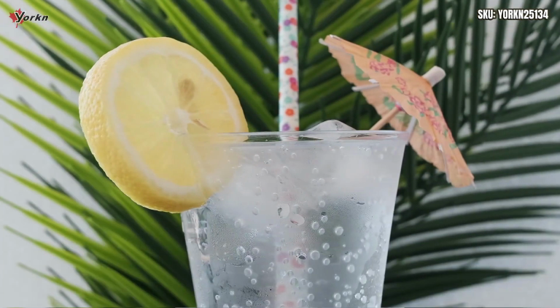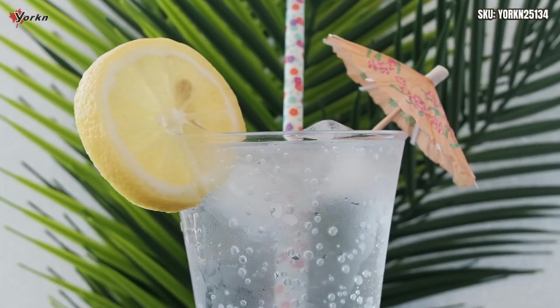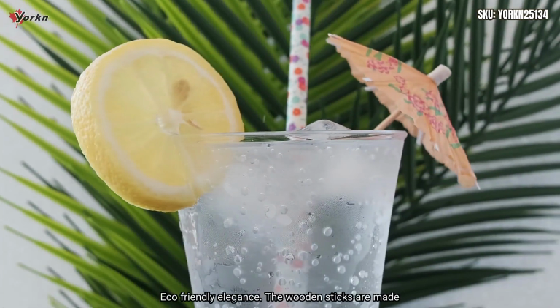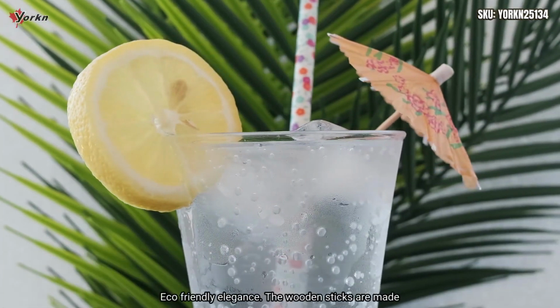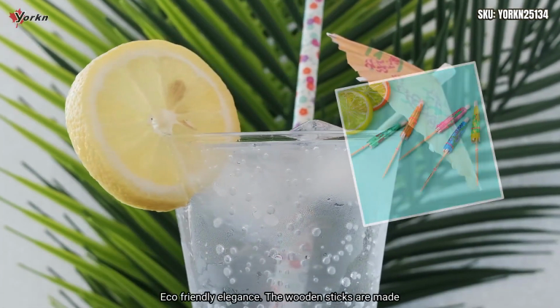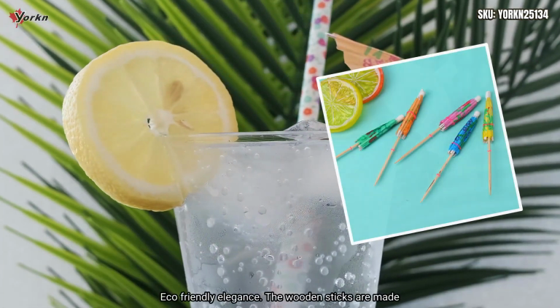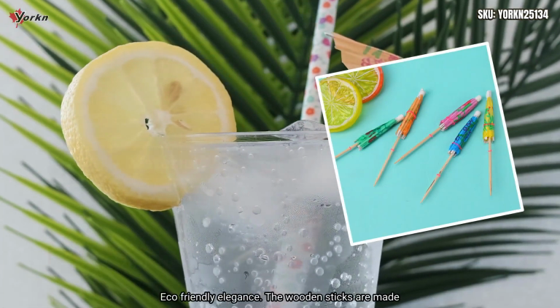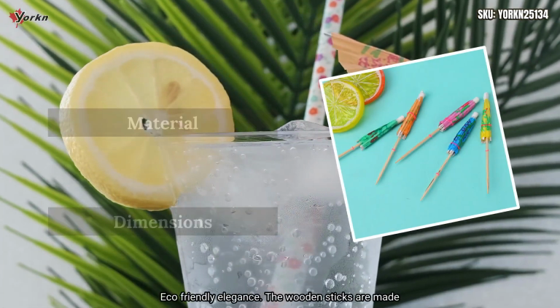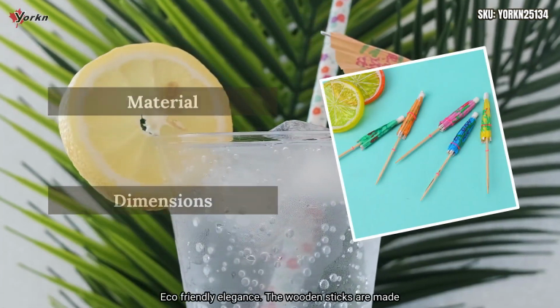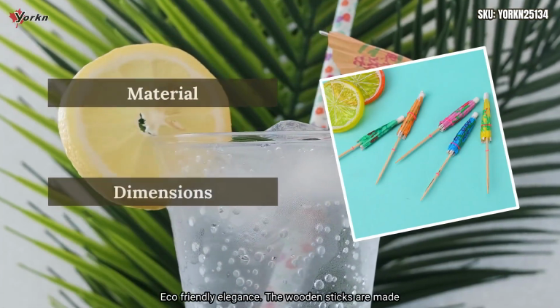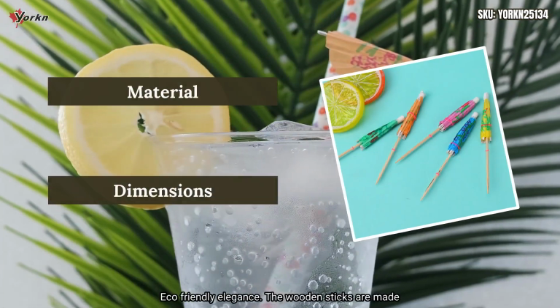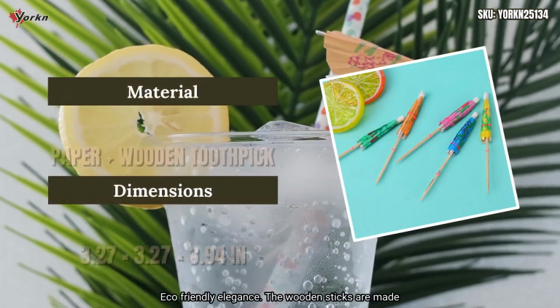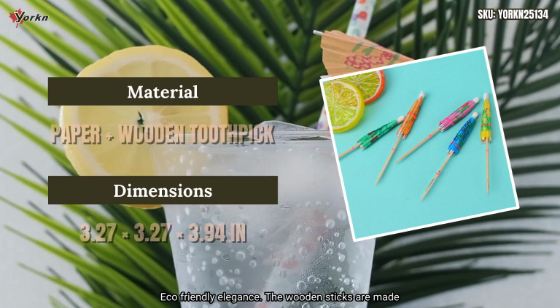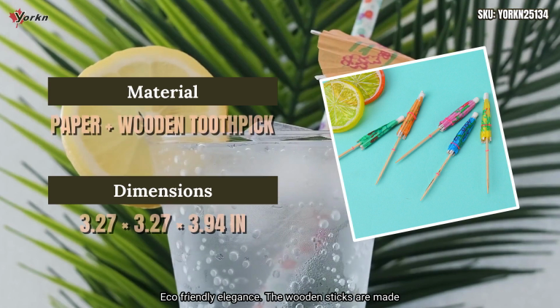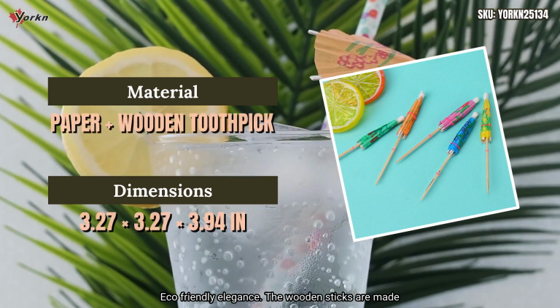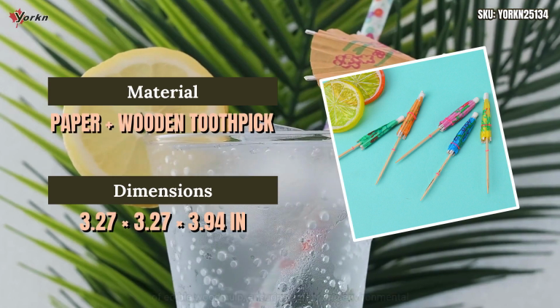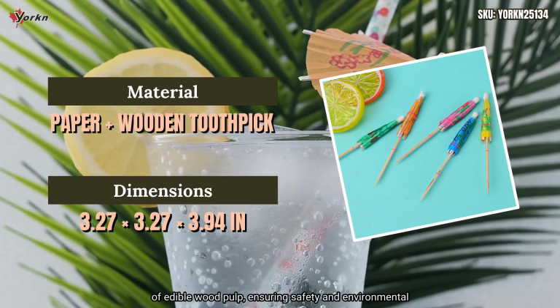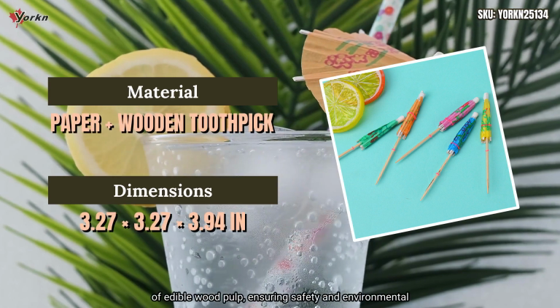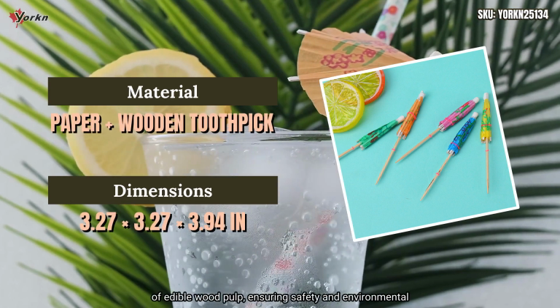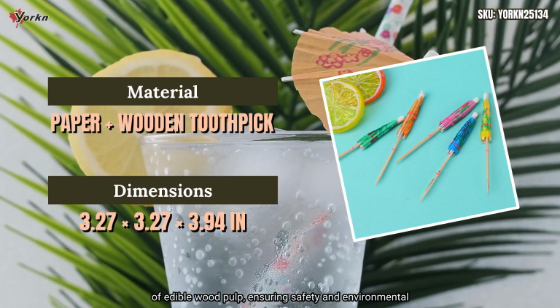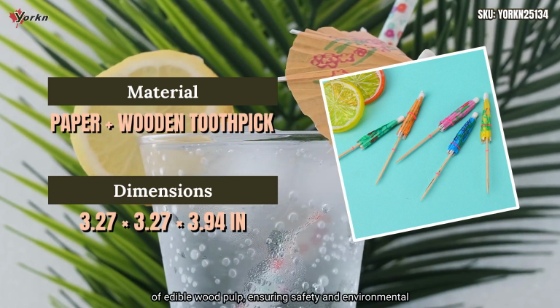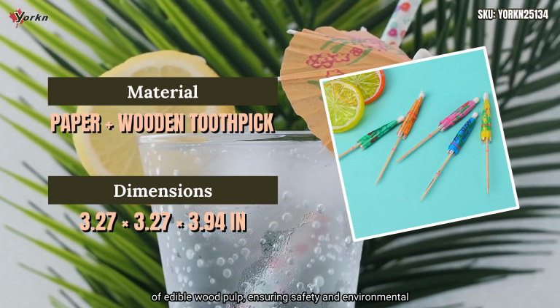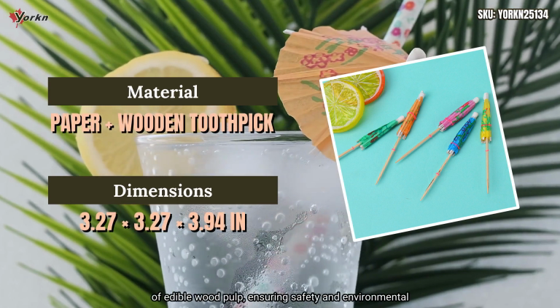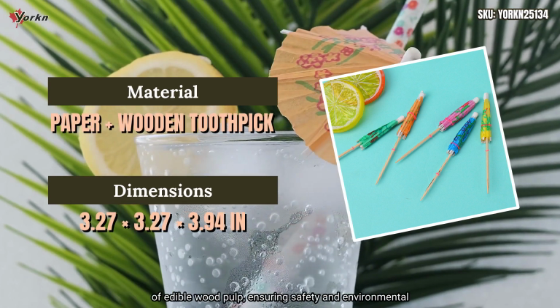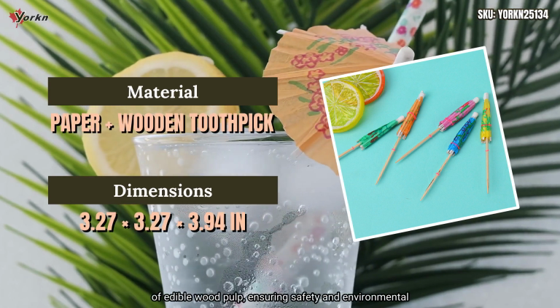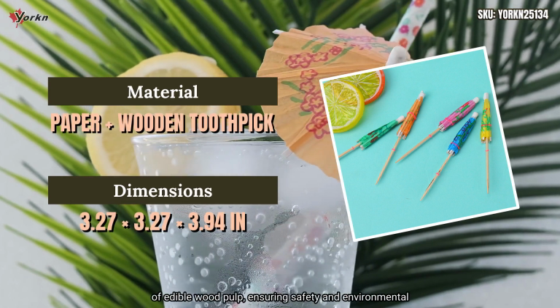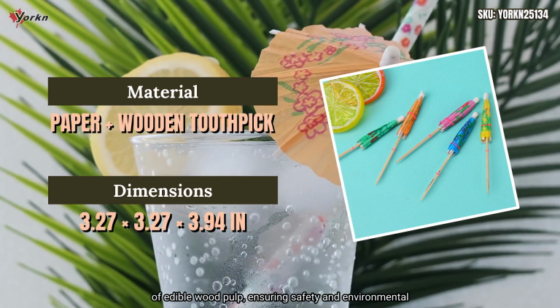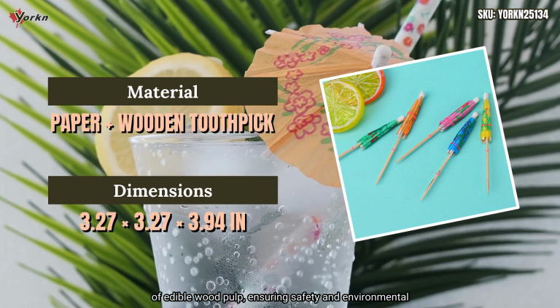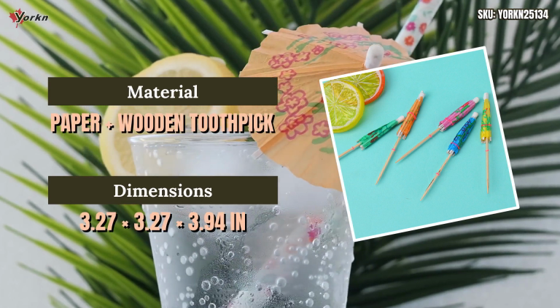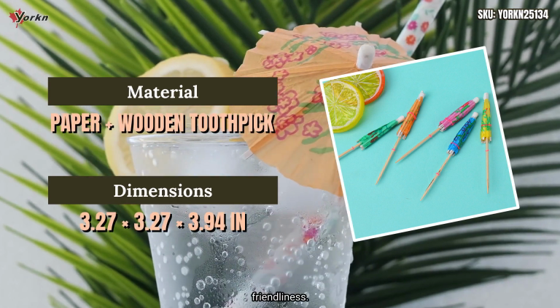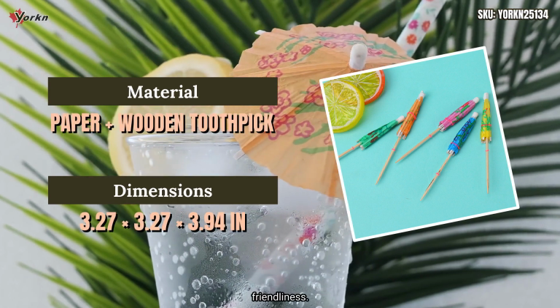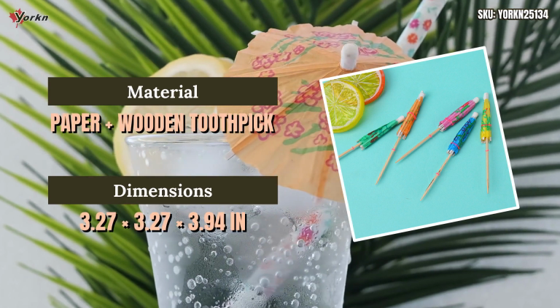Eco-friendly elegance. The wooden sticks are made of edible wood pulp, ensuring safety and environmental friendliness.